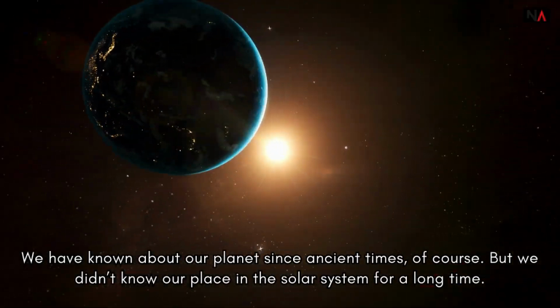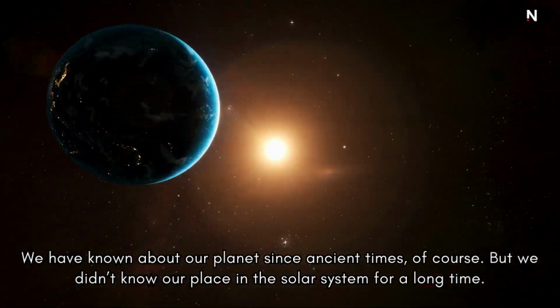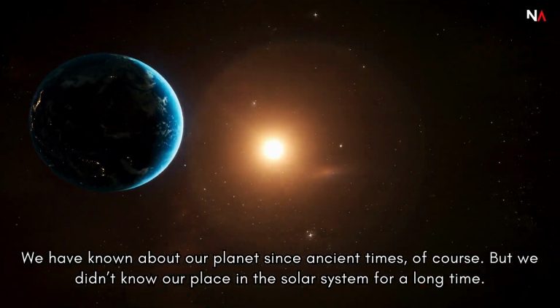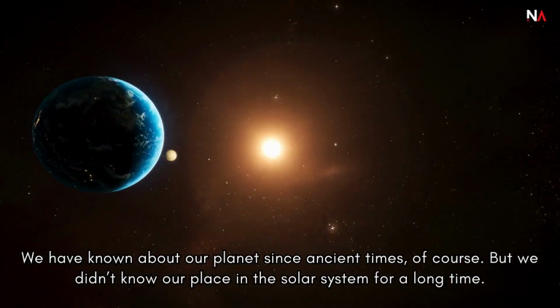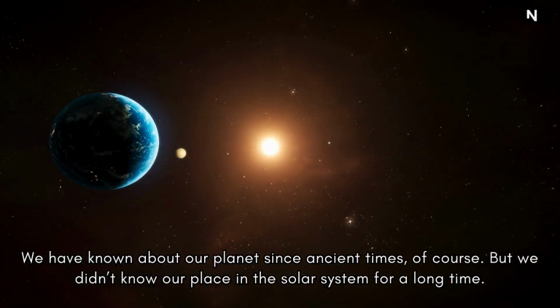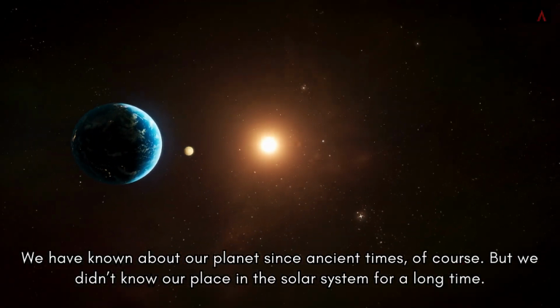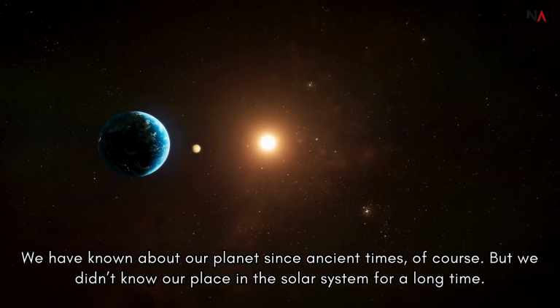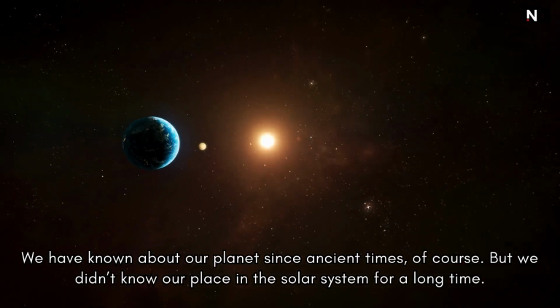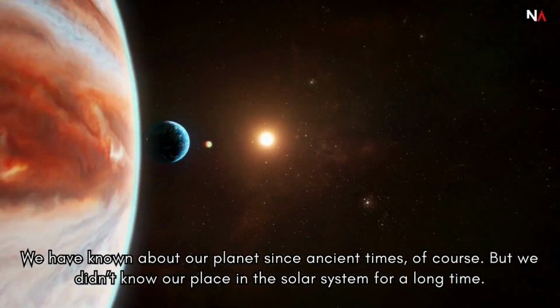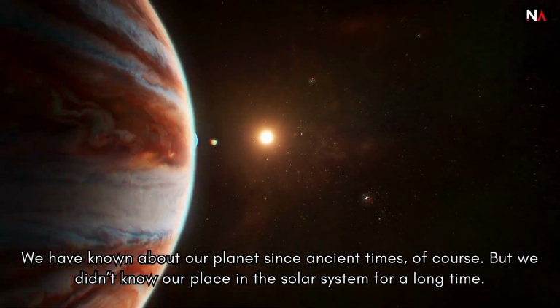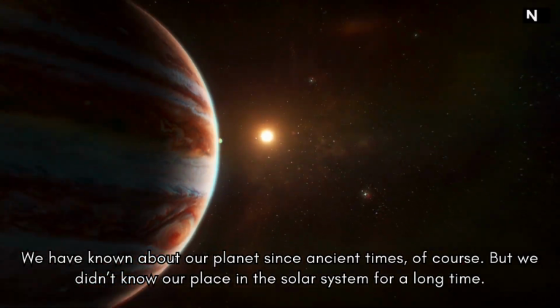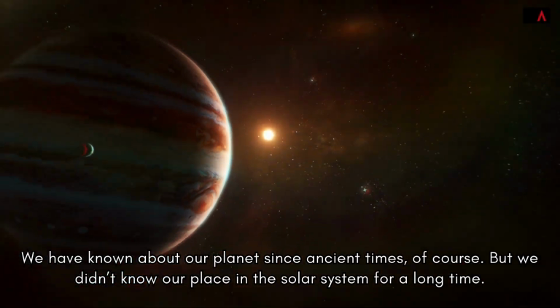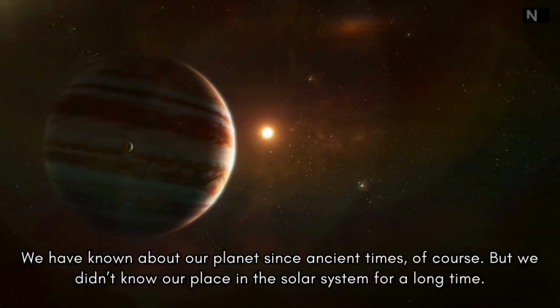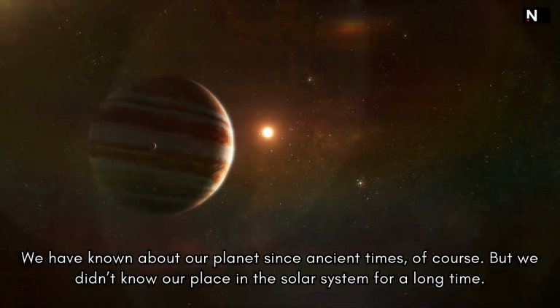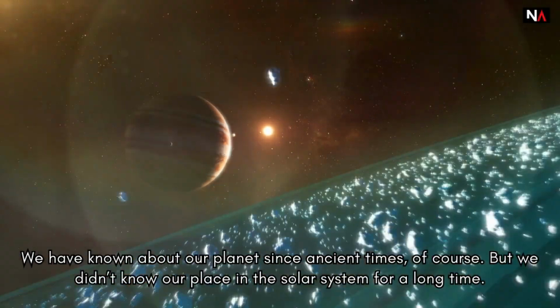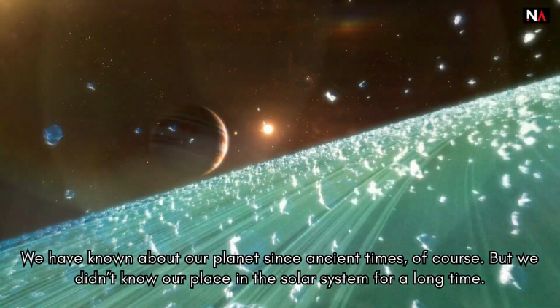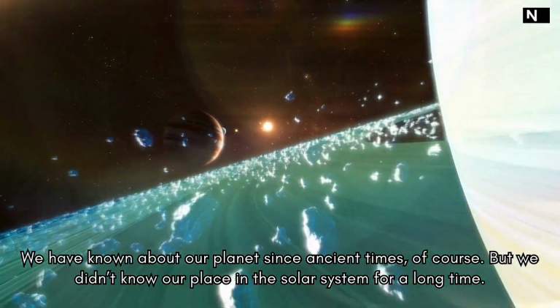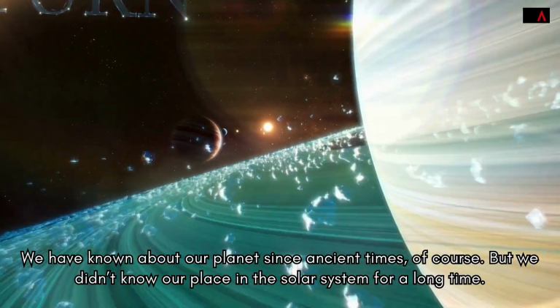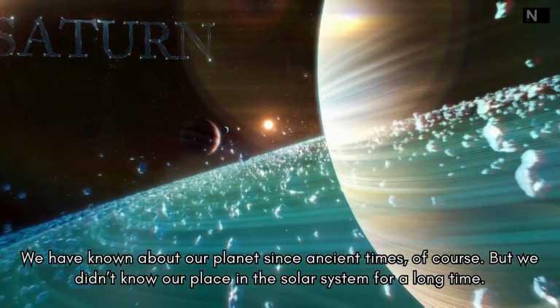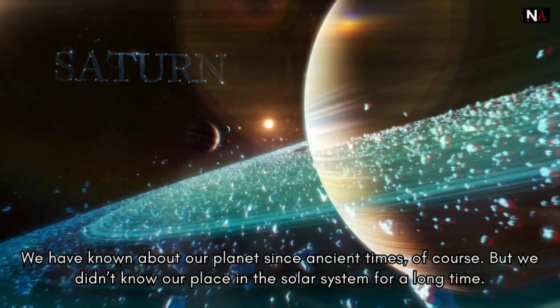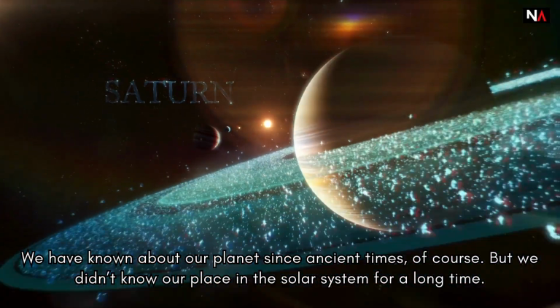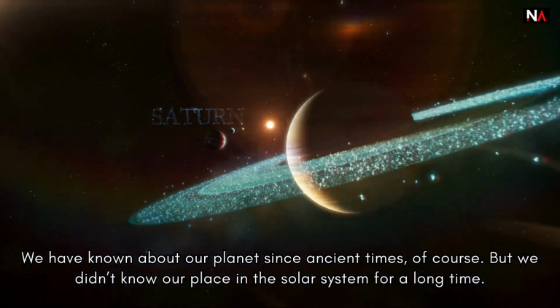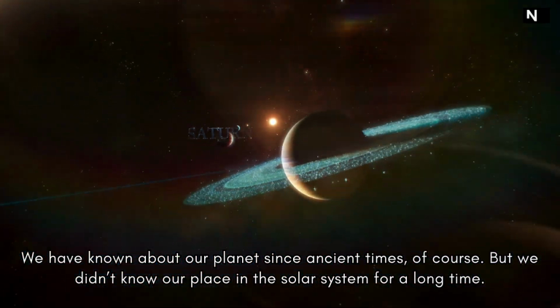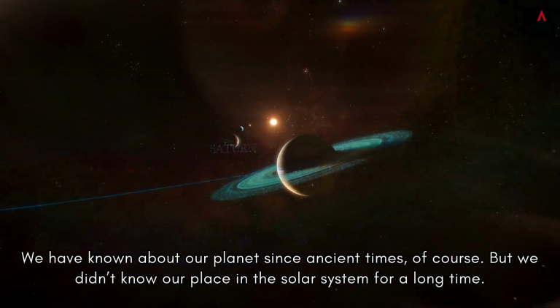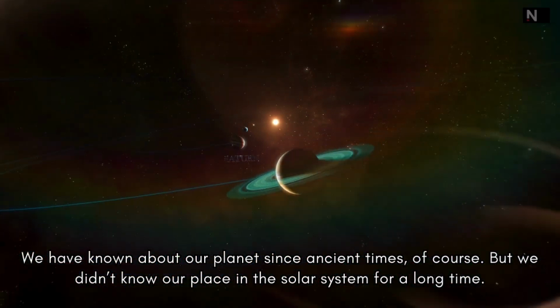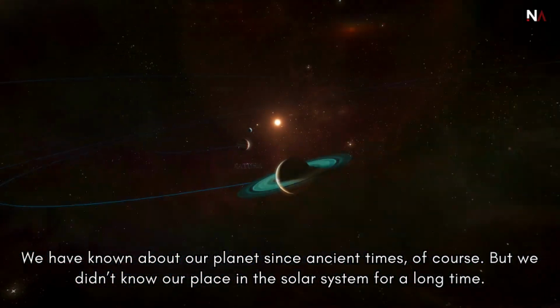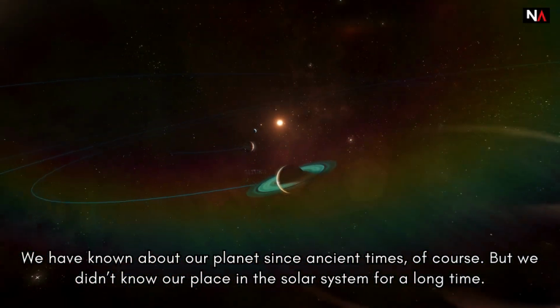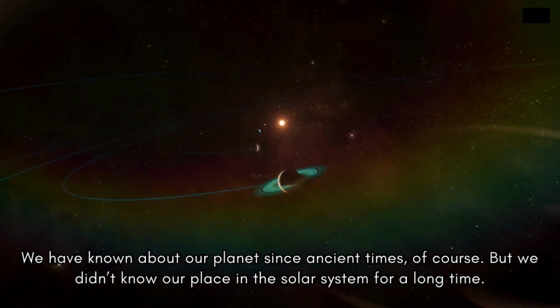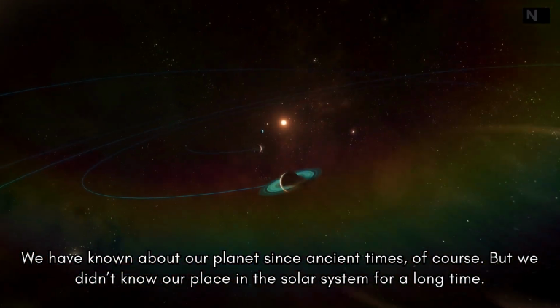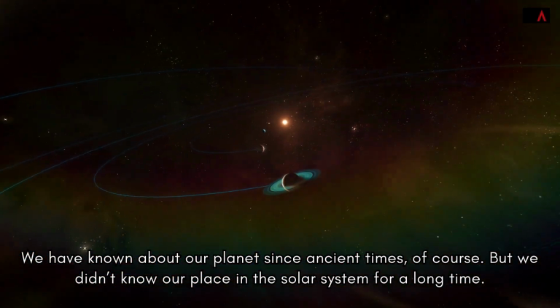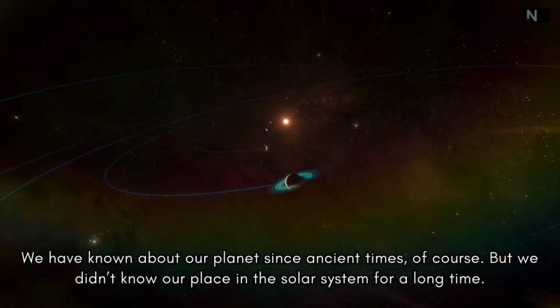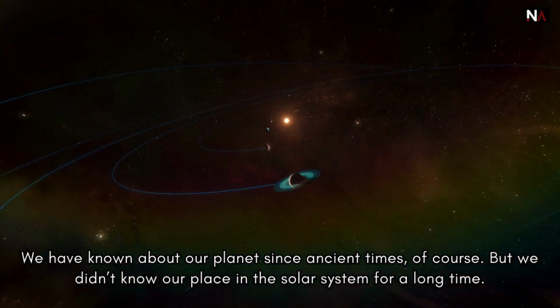Quick history: We have known about our planet since ancient times, of course, but we didn't know our place in the solar system for a long time.